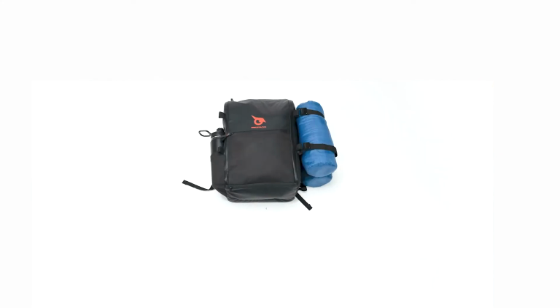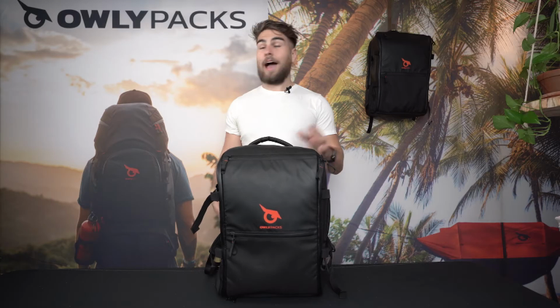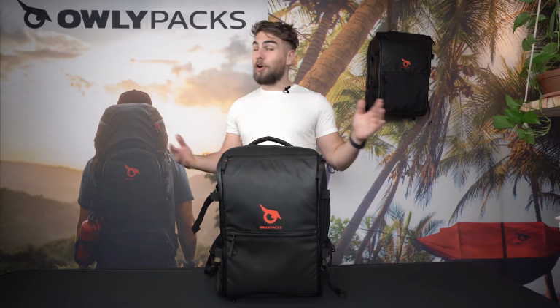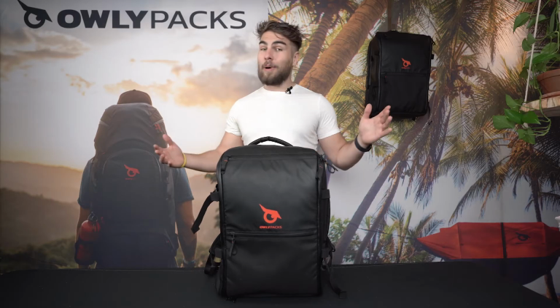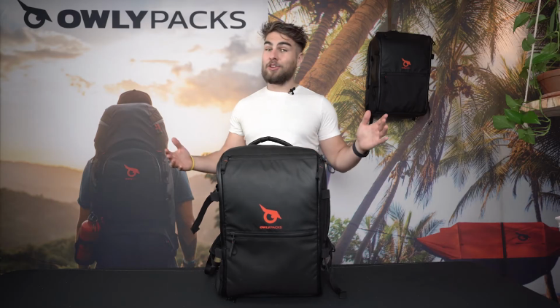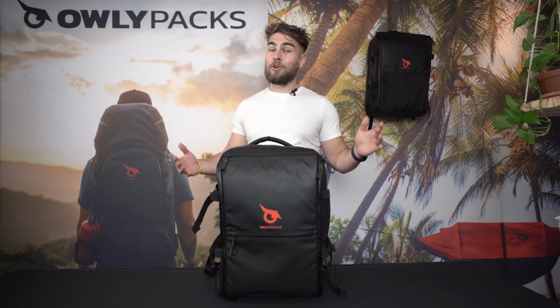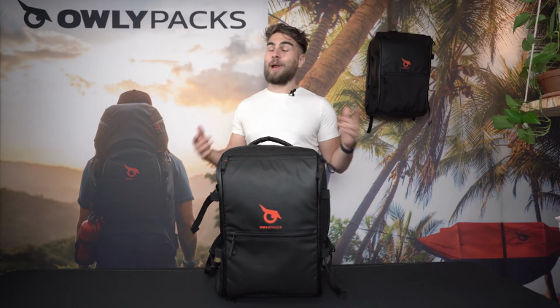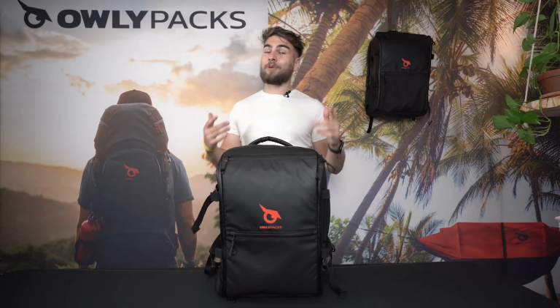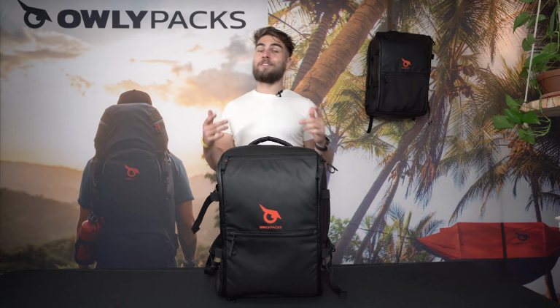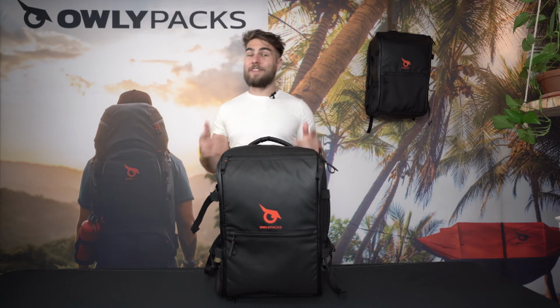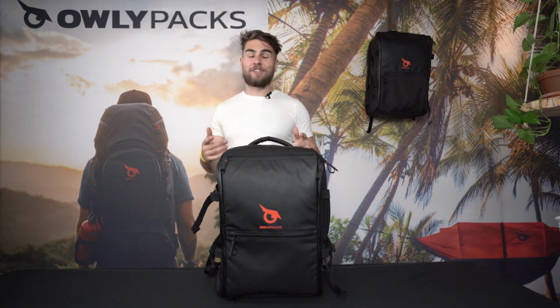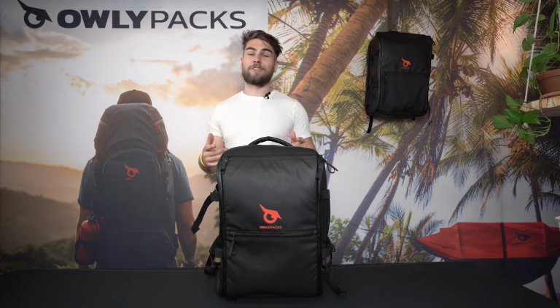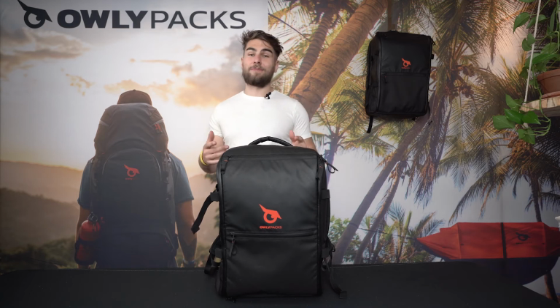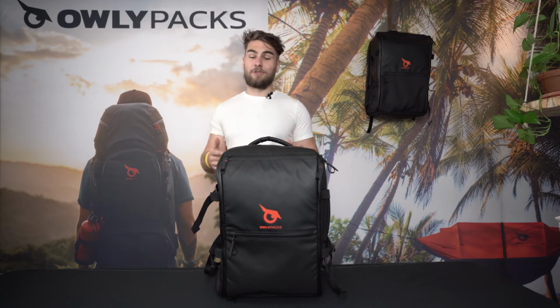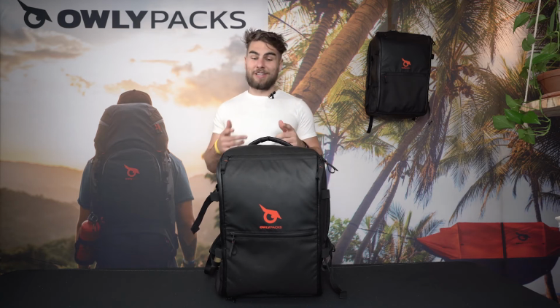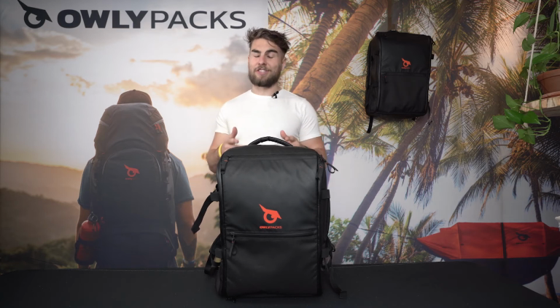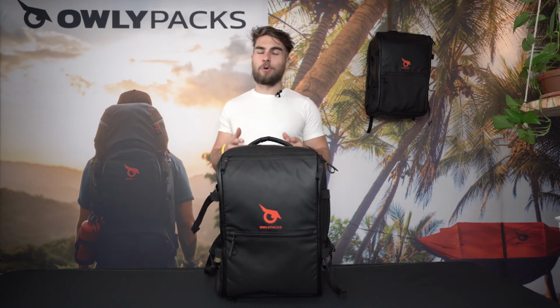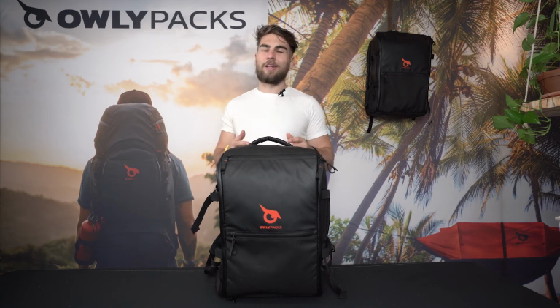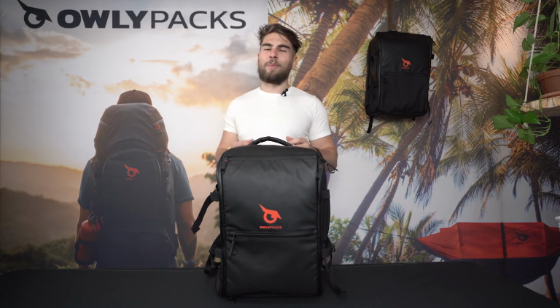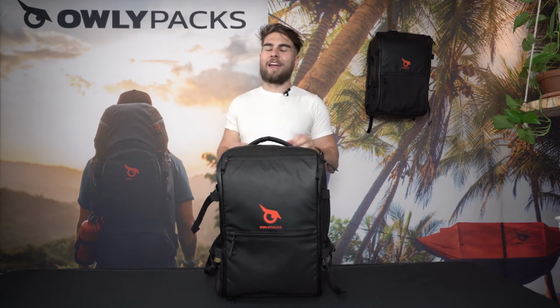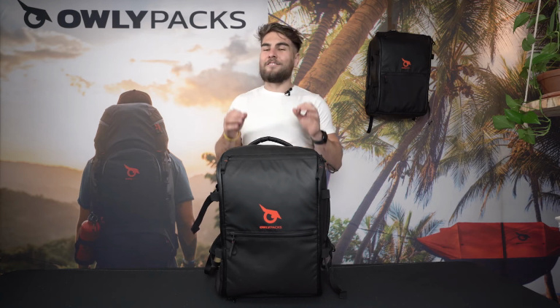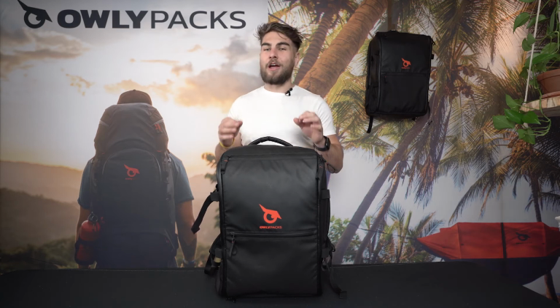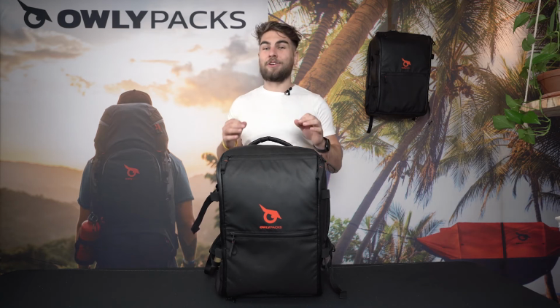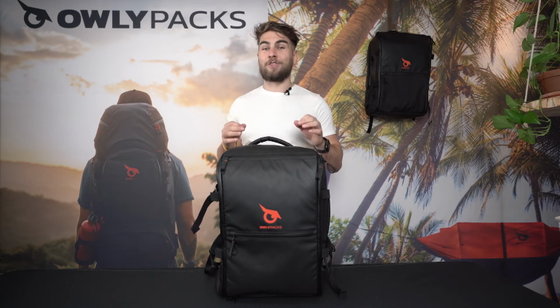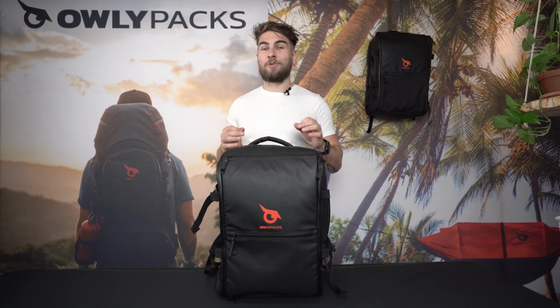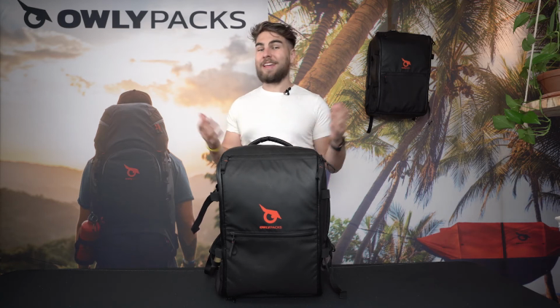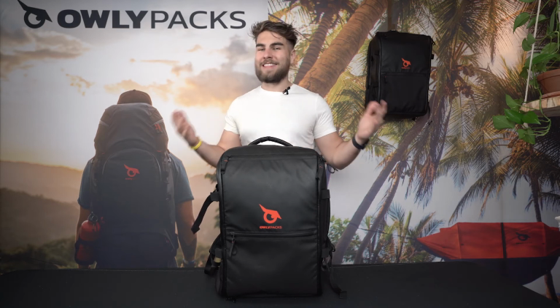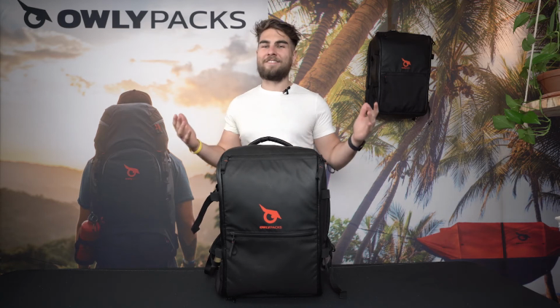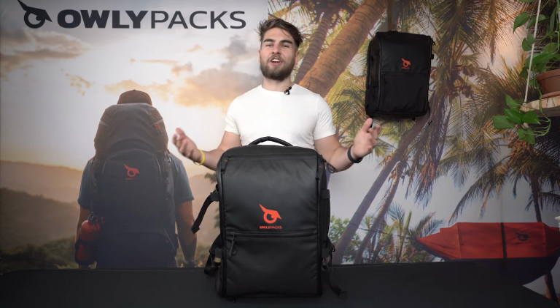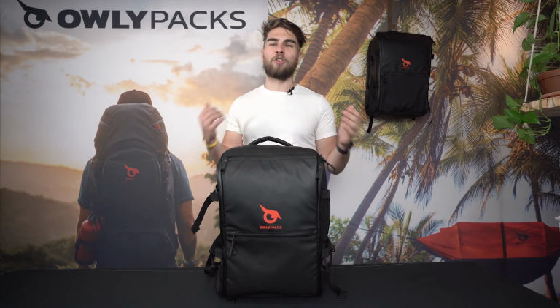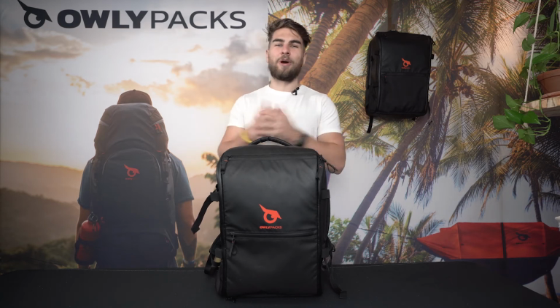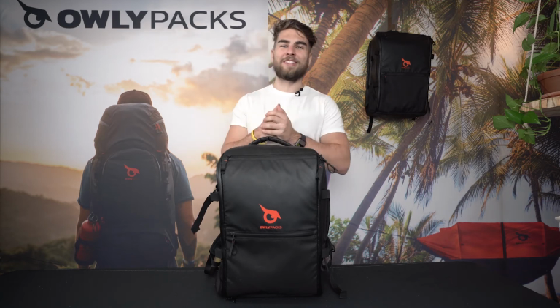I don't know about you, but I'm convinced you'll see me using this 30-liter bag very soon. The adventure awaits!